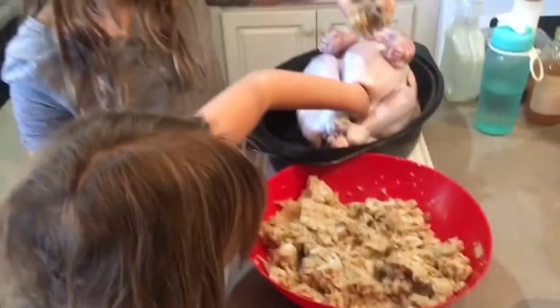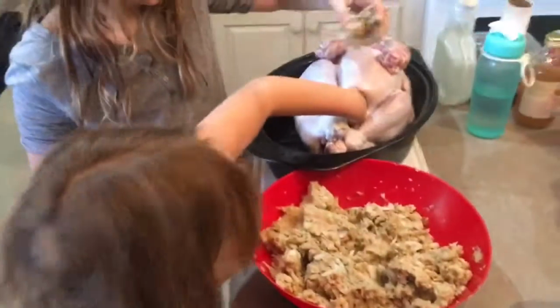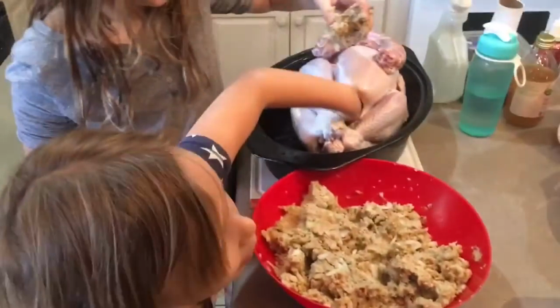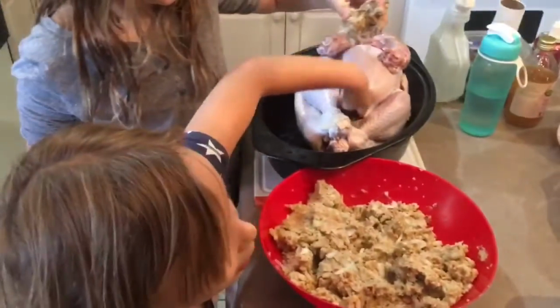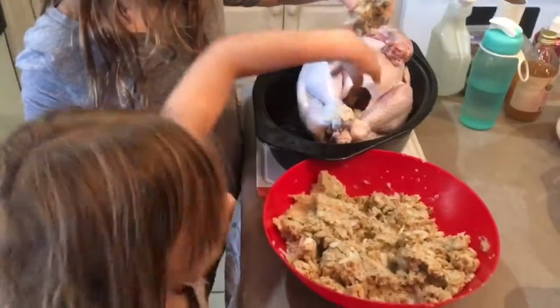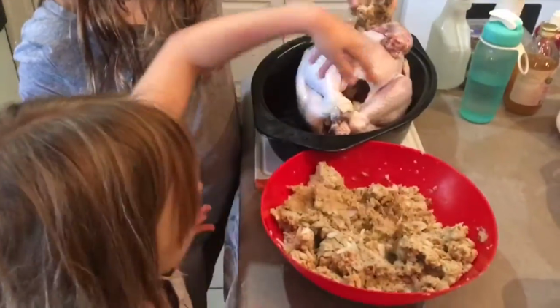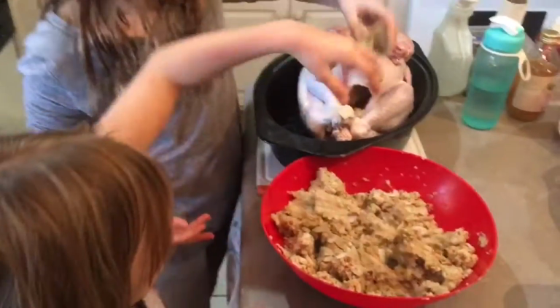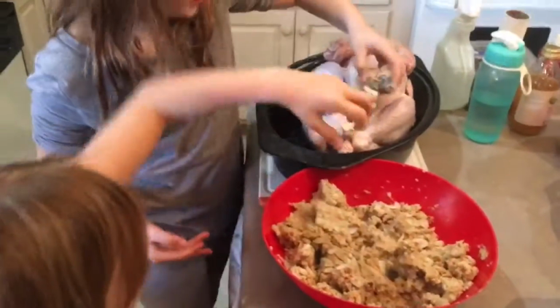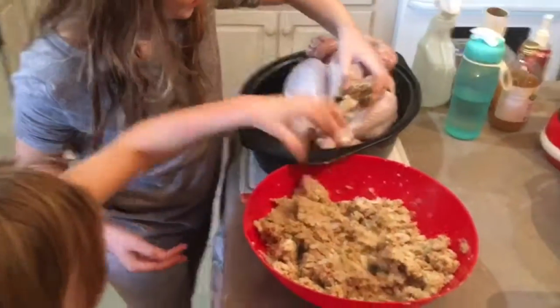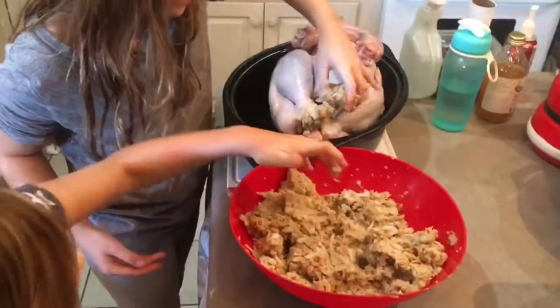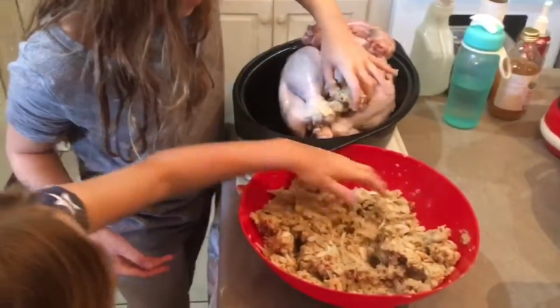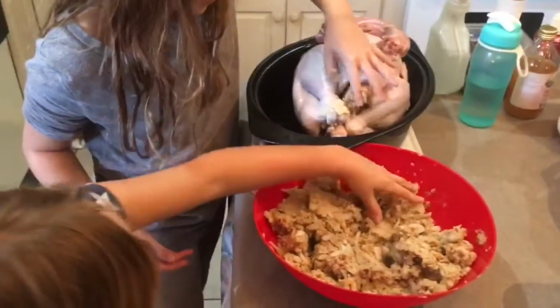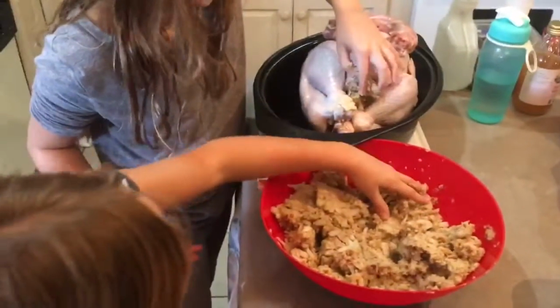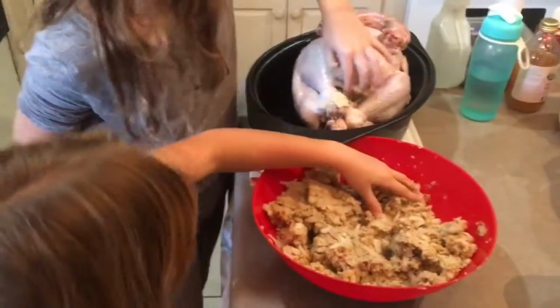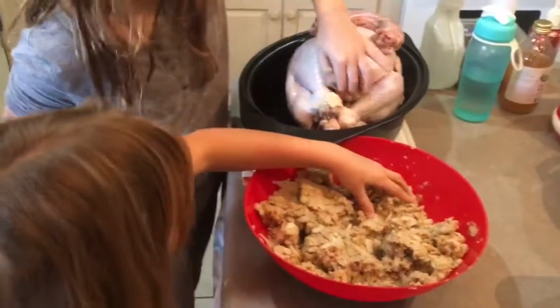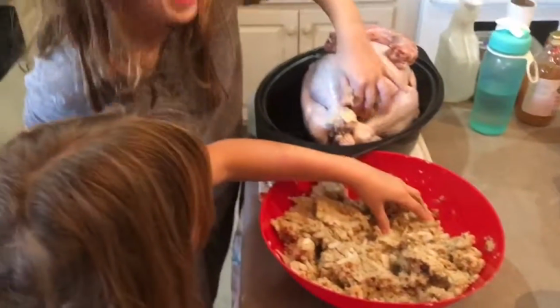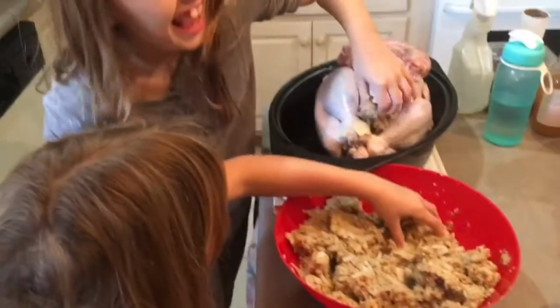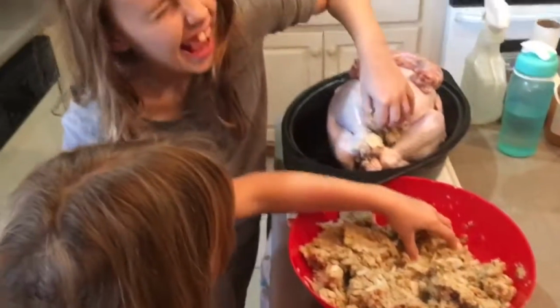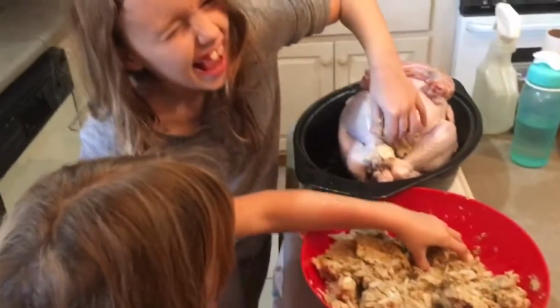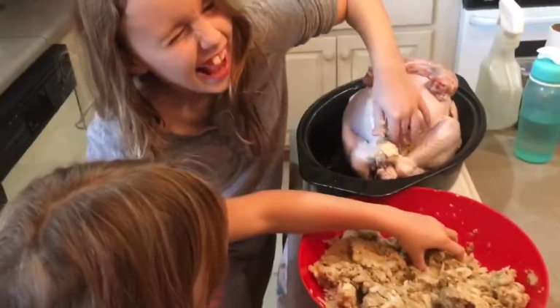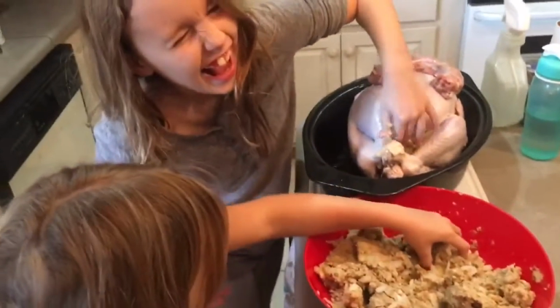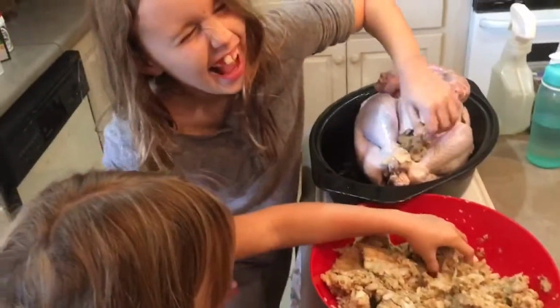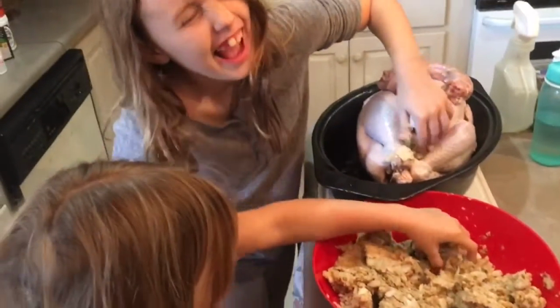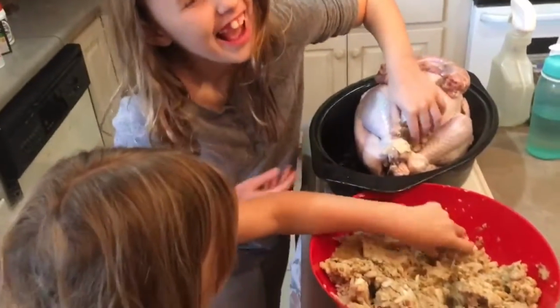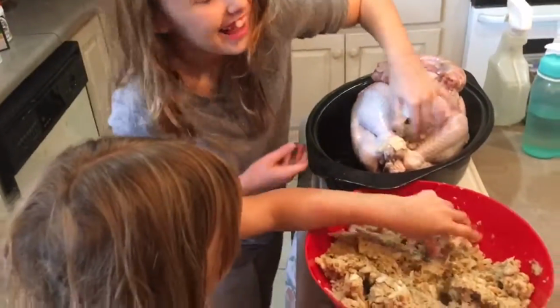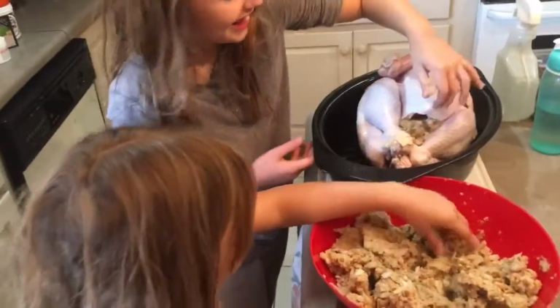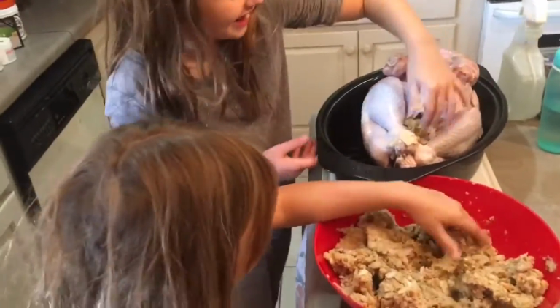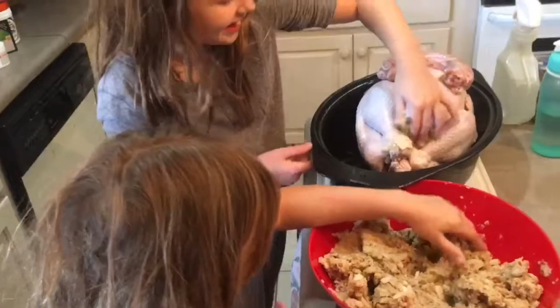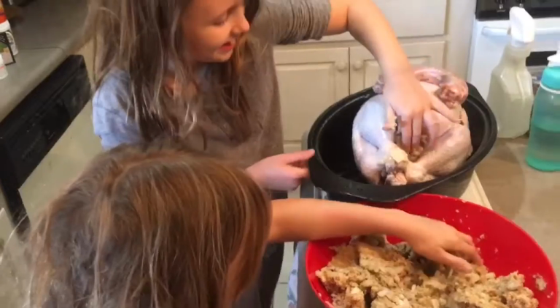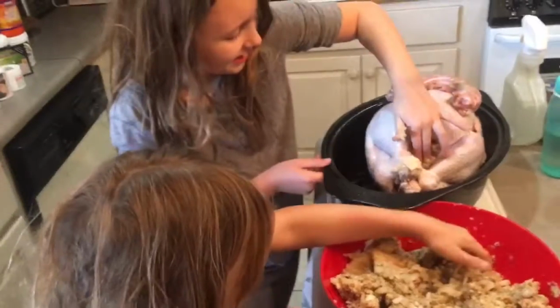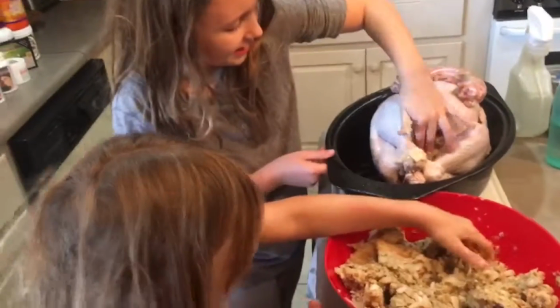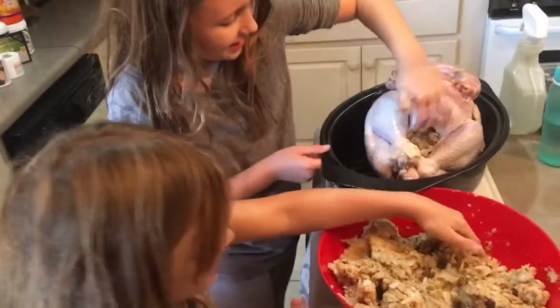Ew, what is that? It's just the bones inside. Let me see your face, Lily.